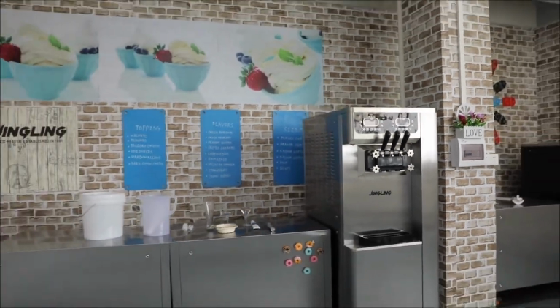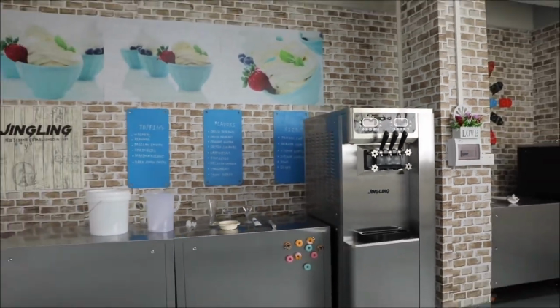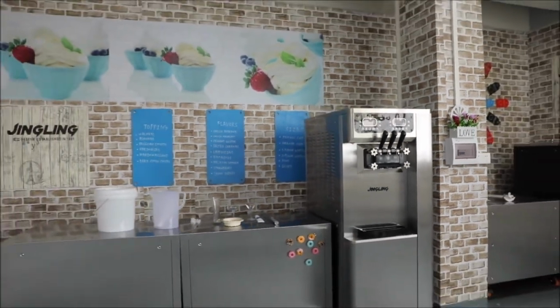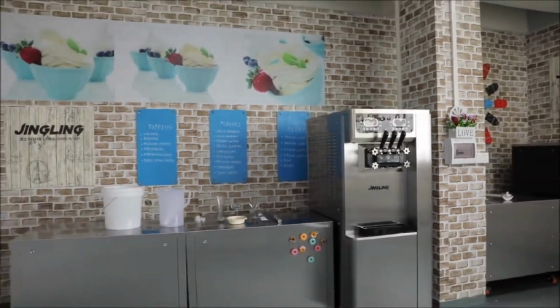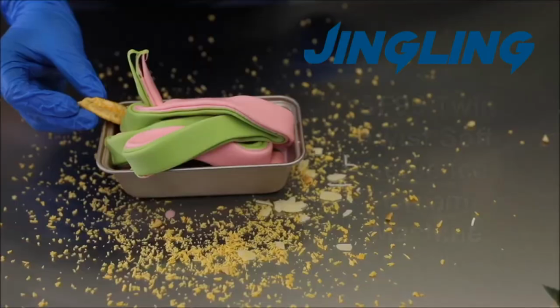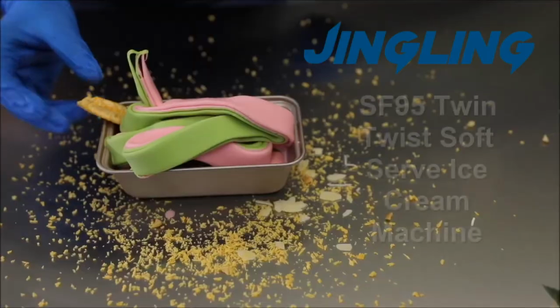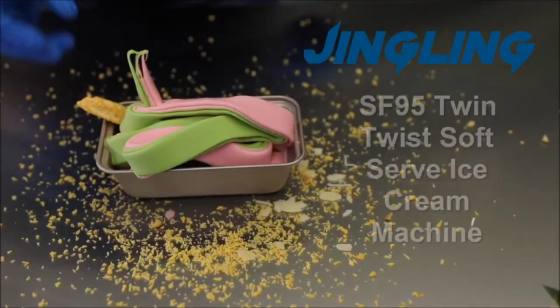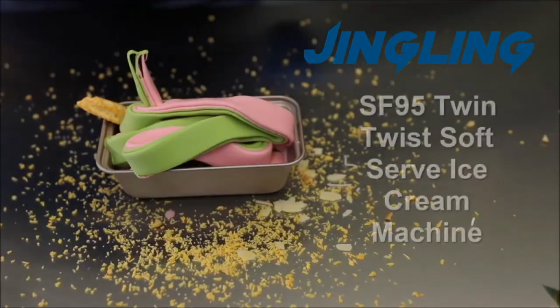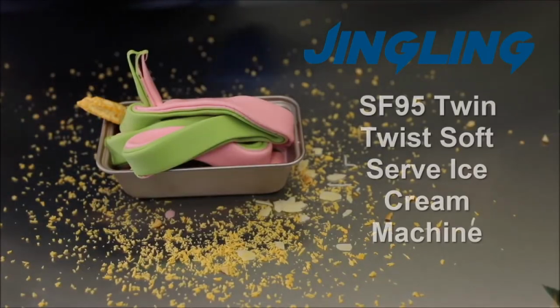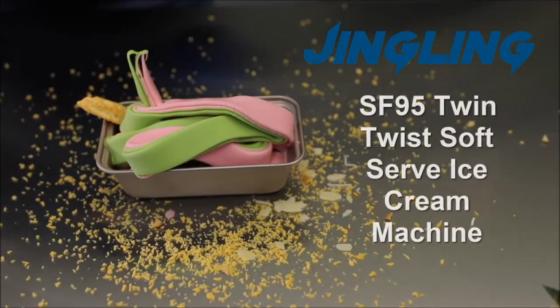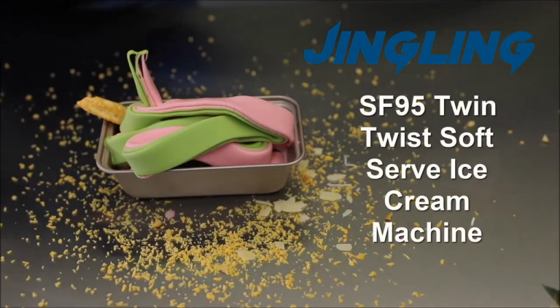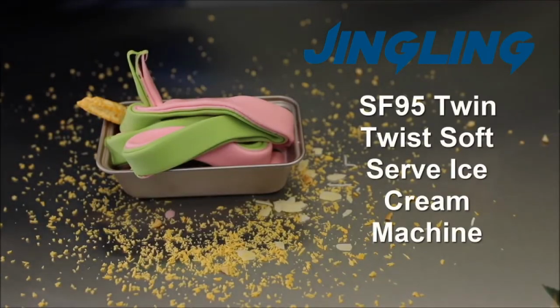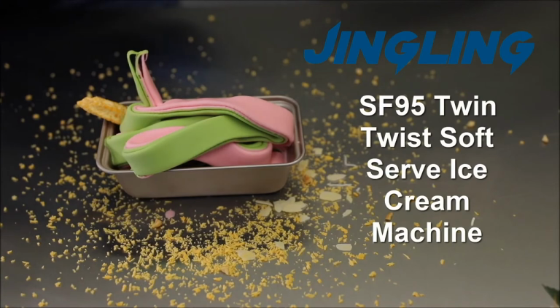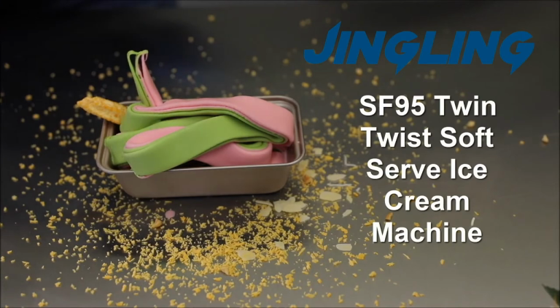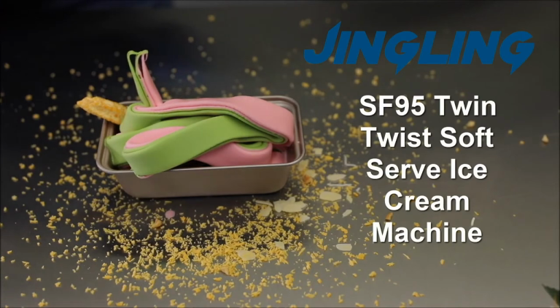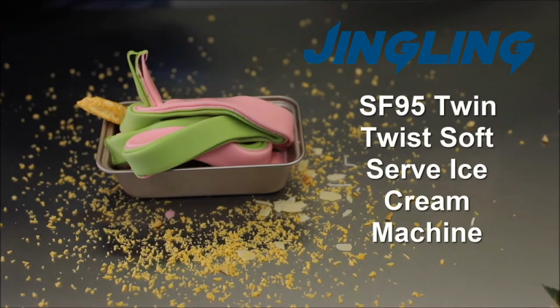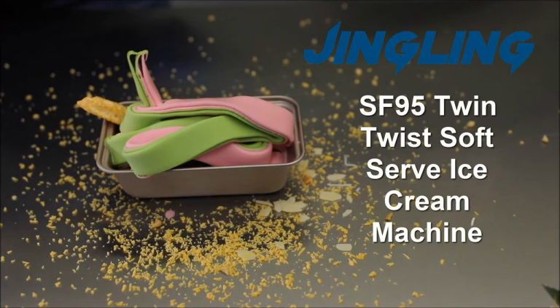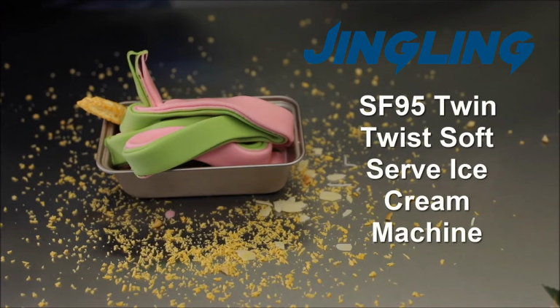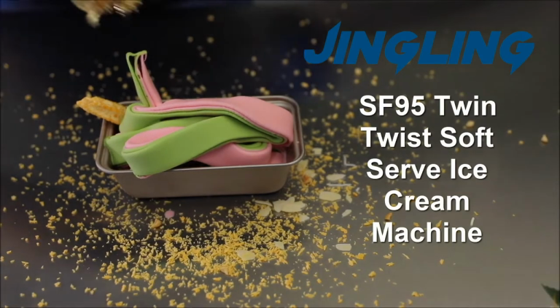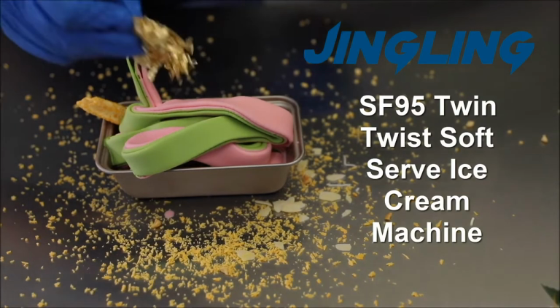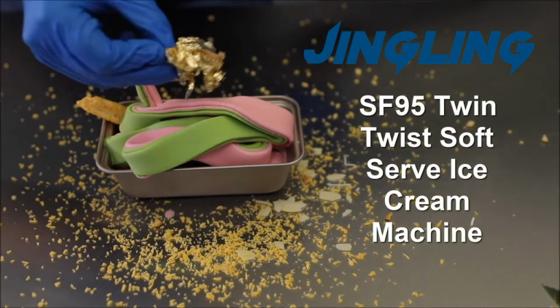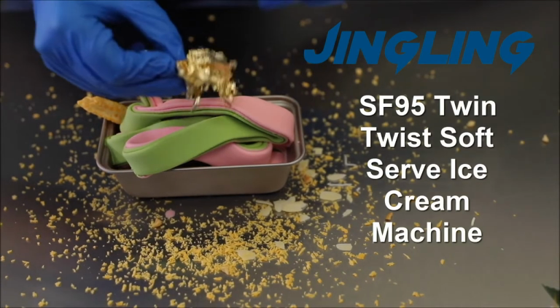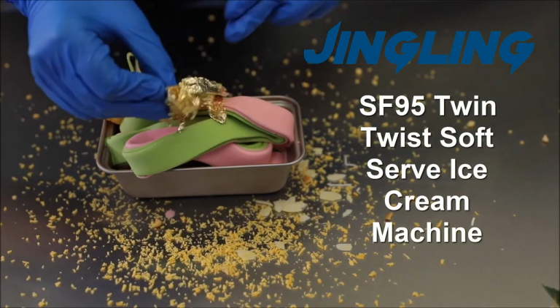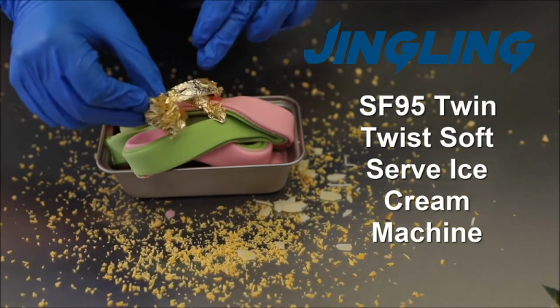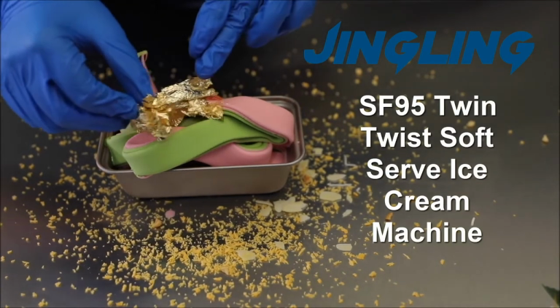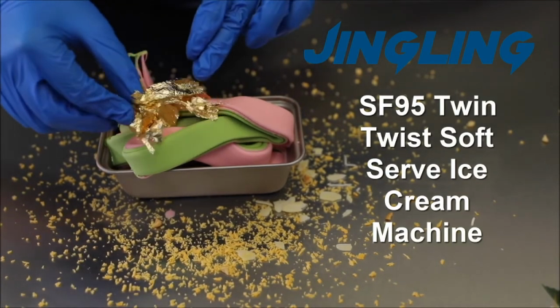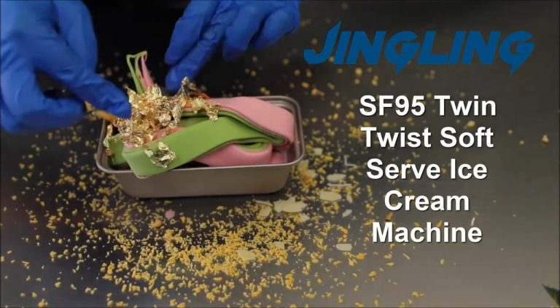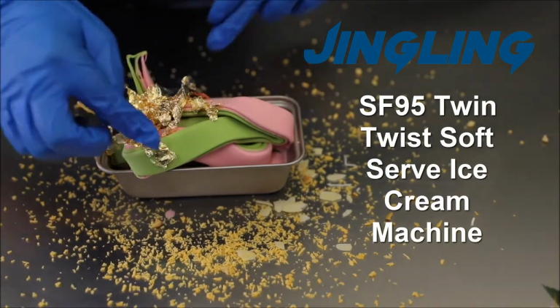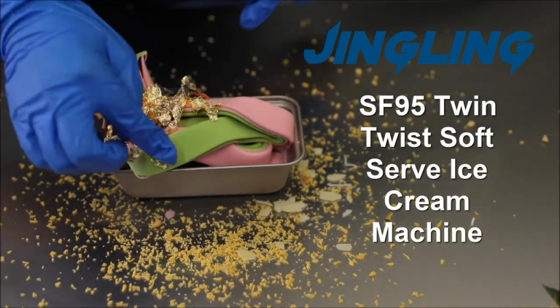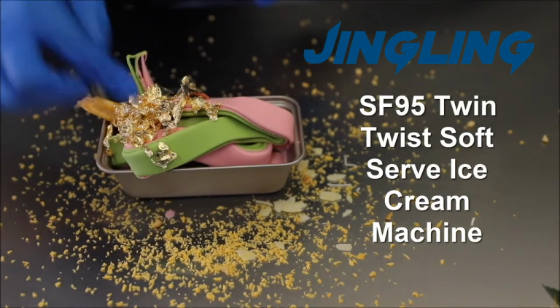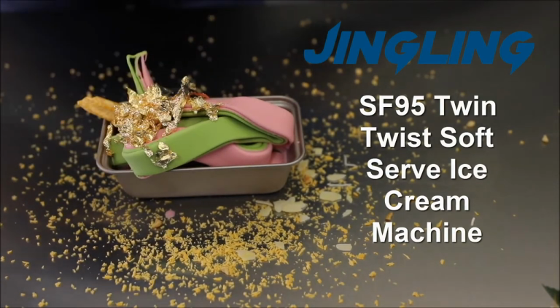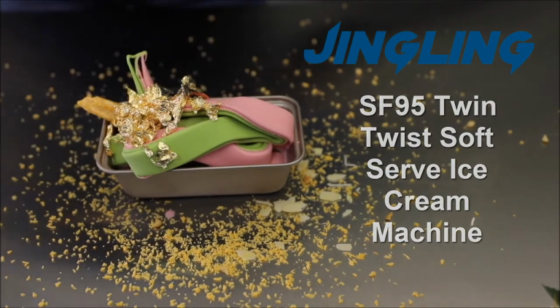With SF95, you will never run out of ice cream.